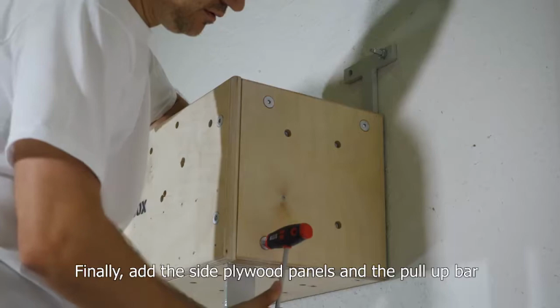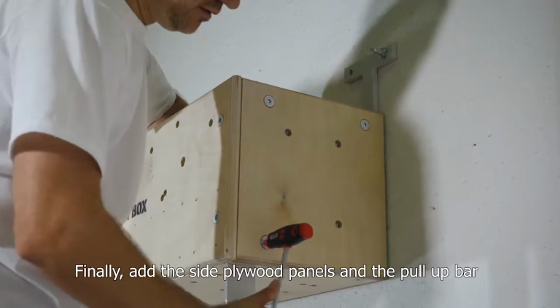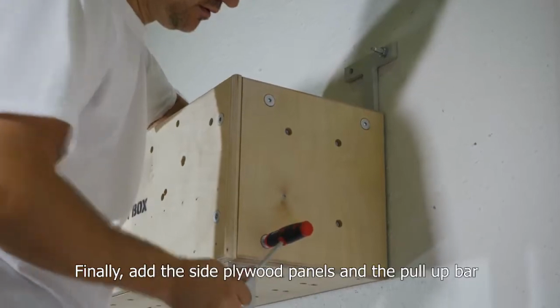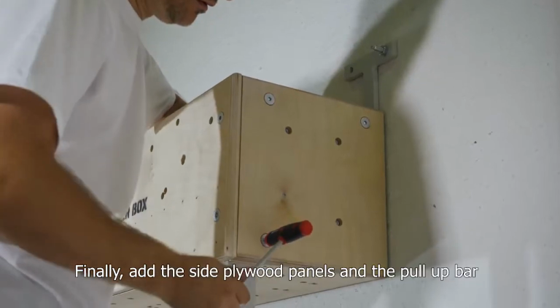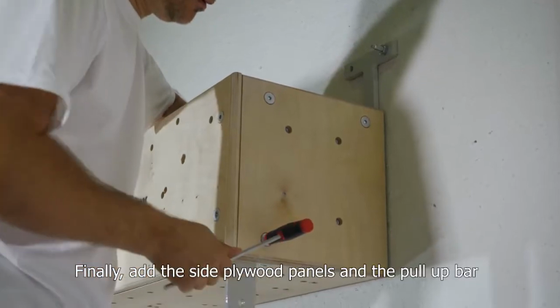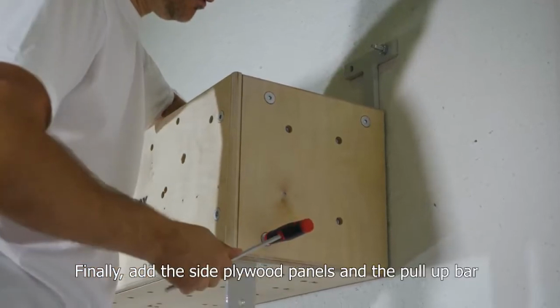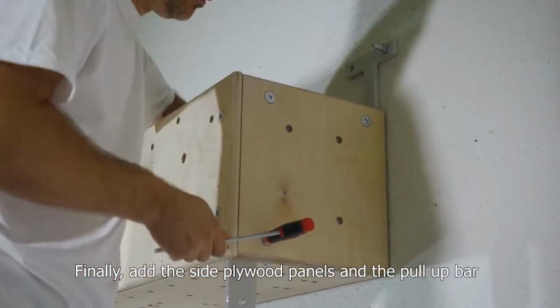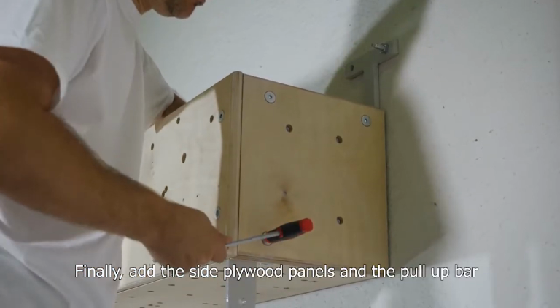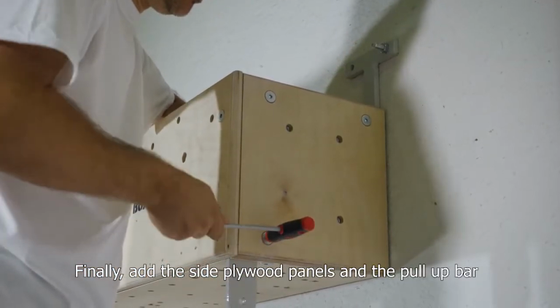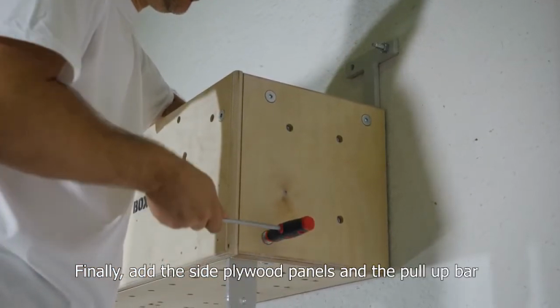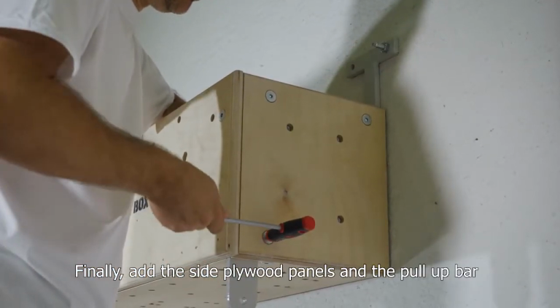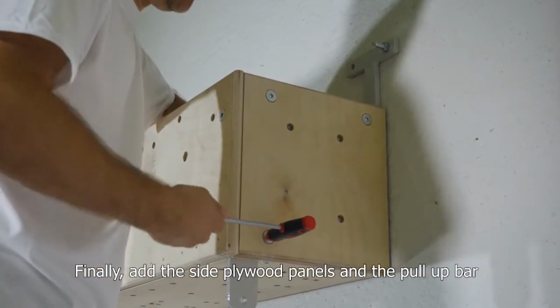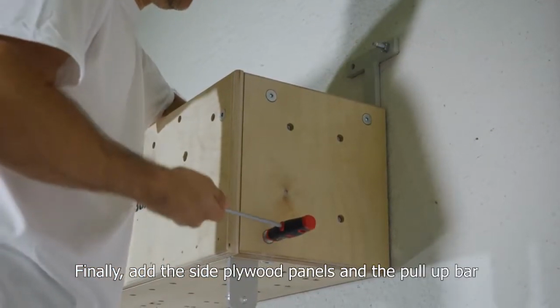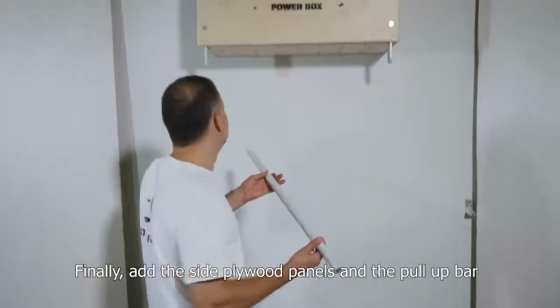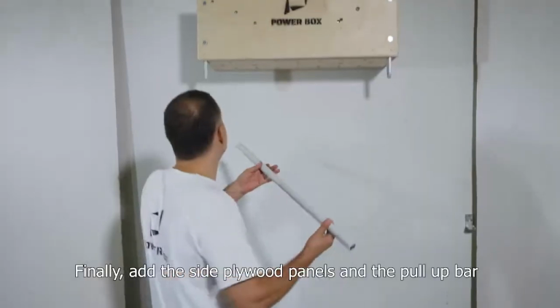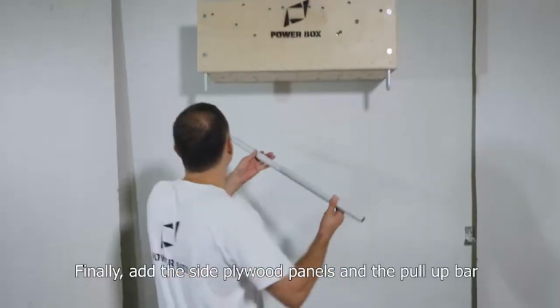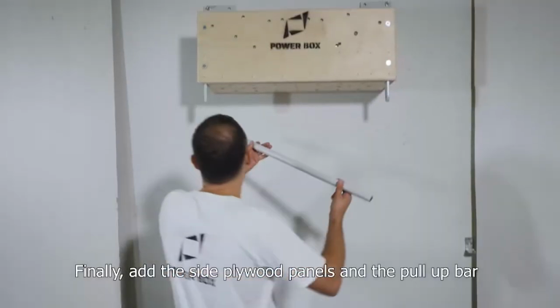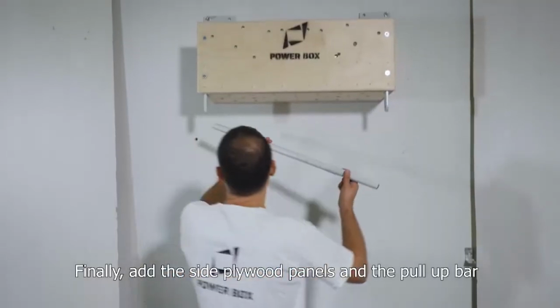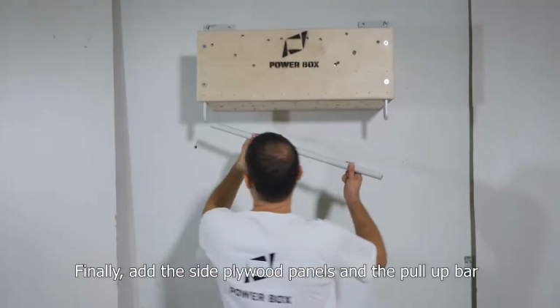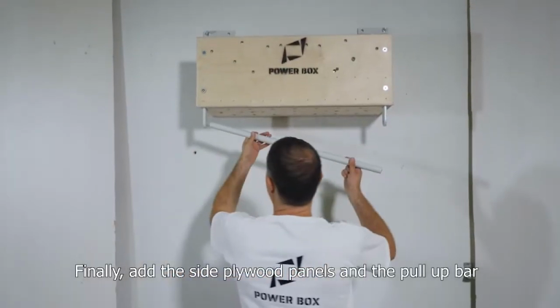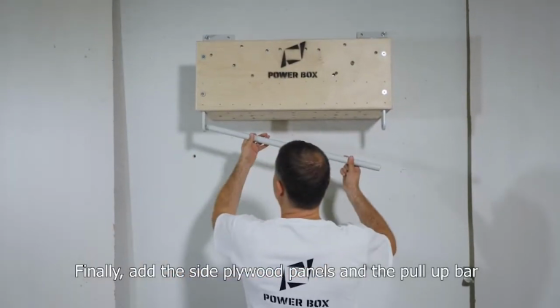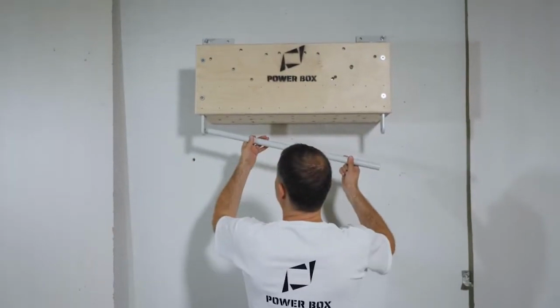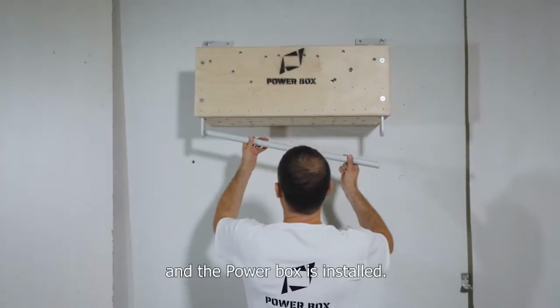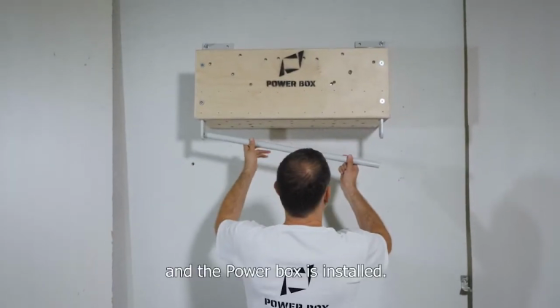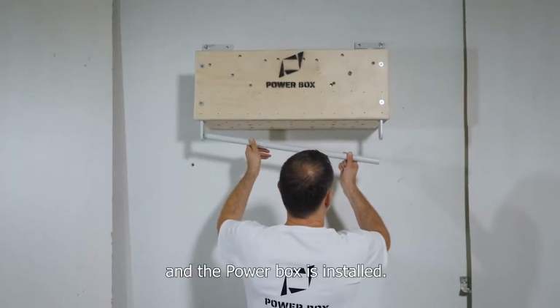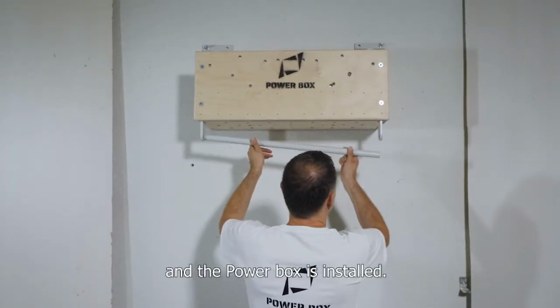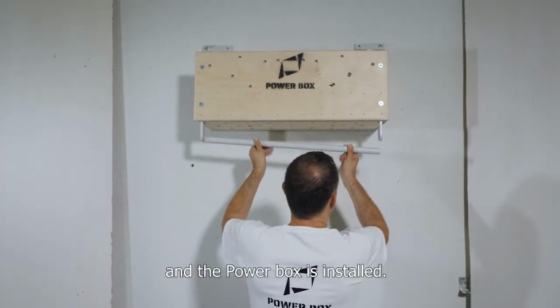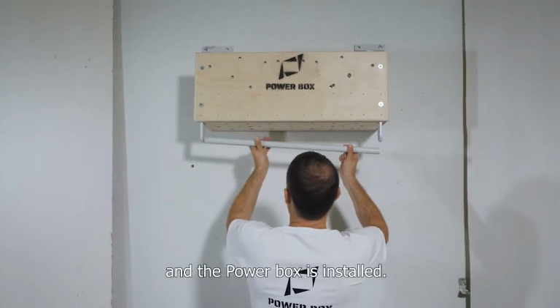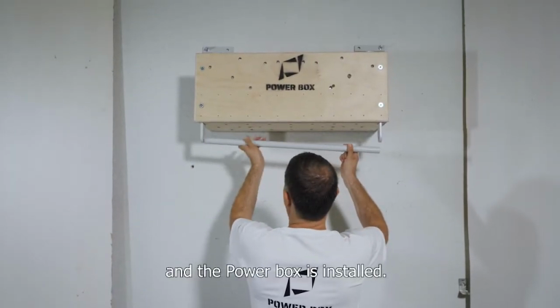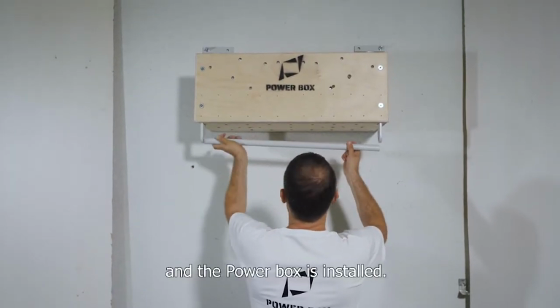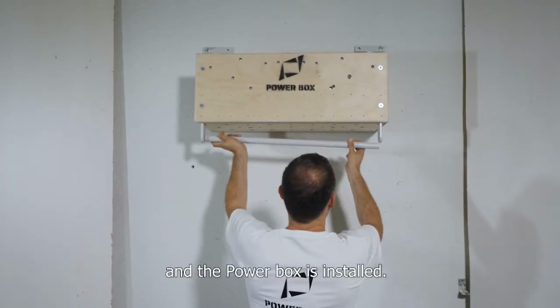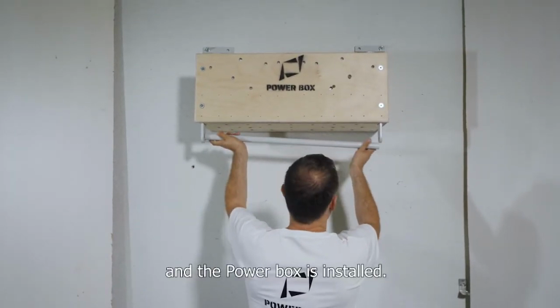Finally, add the side plywood panels and the pull-up bar, and the power box is installed.